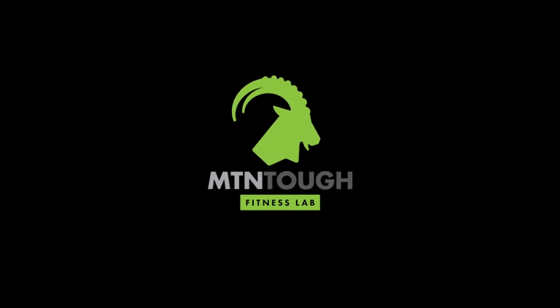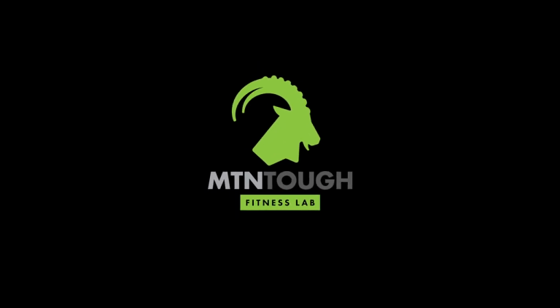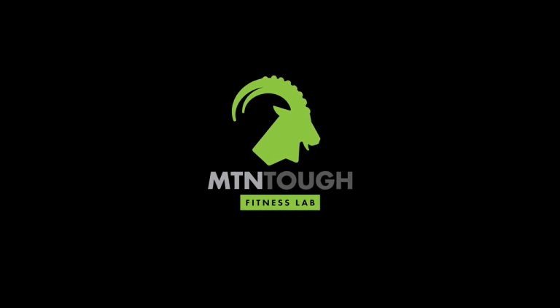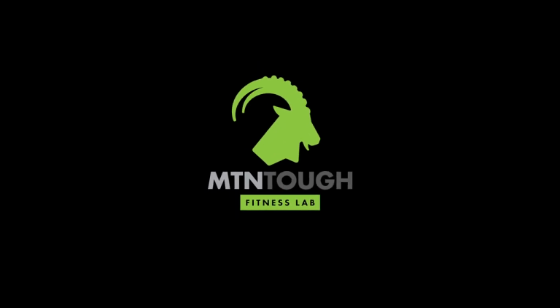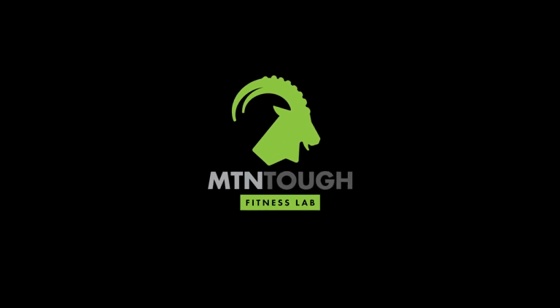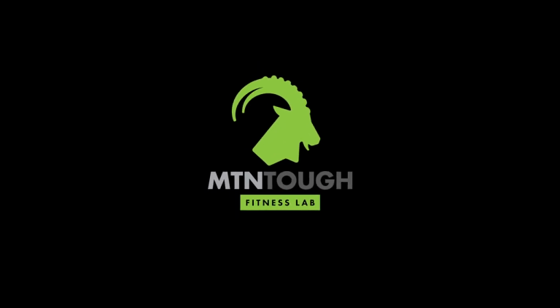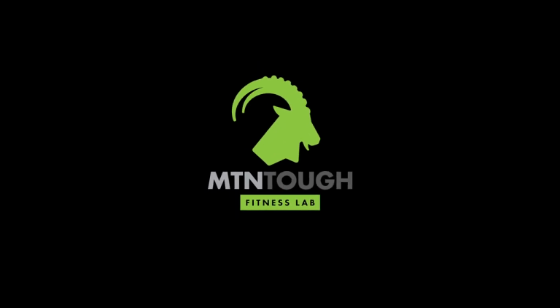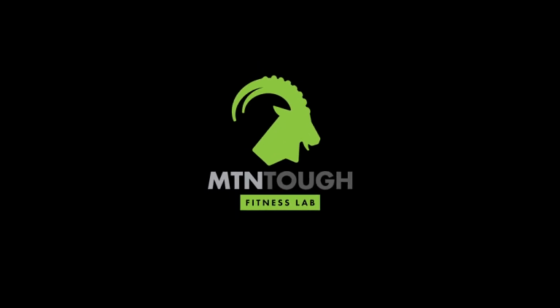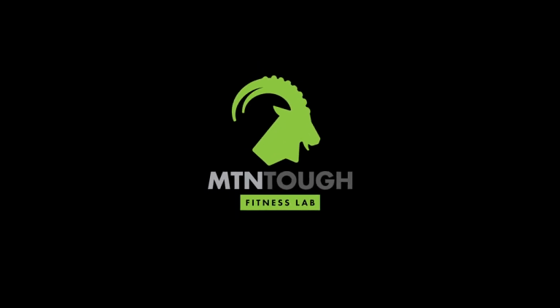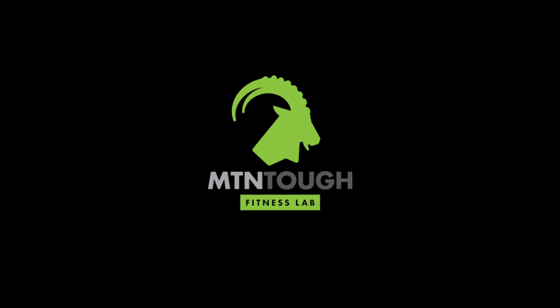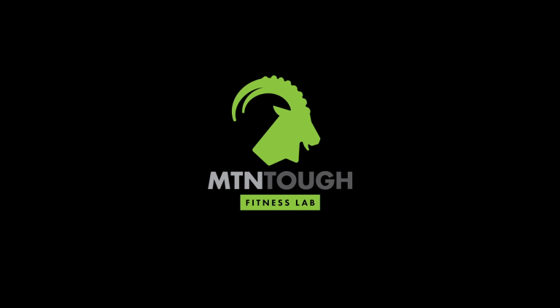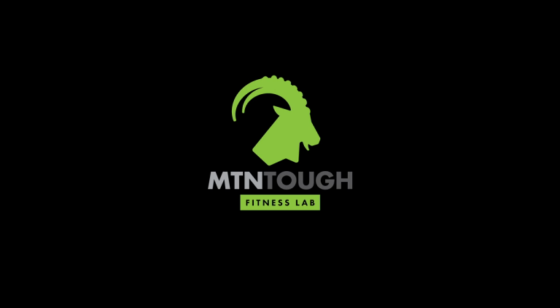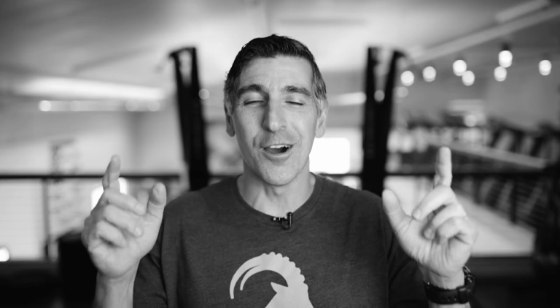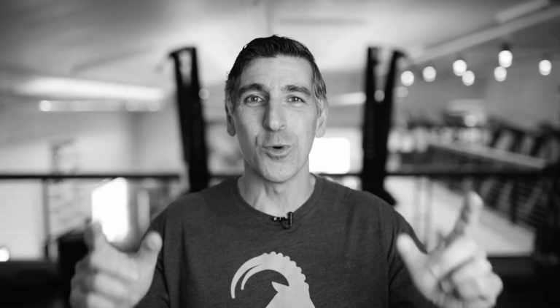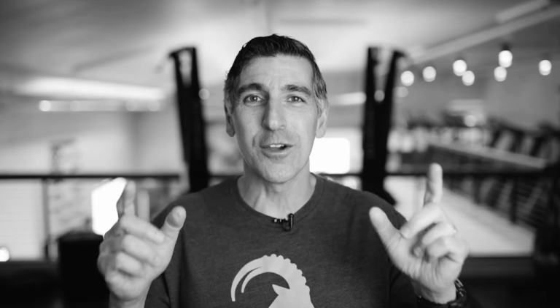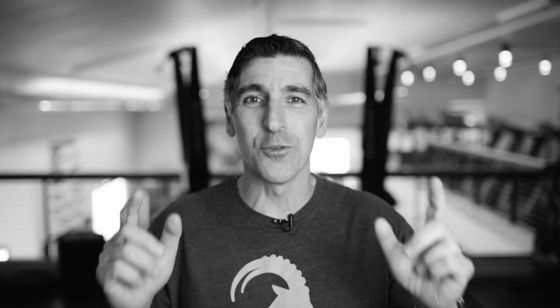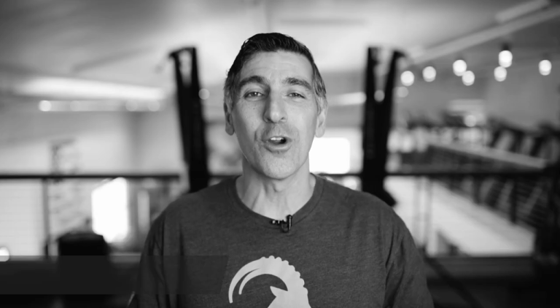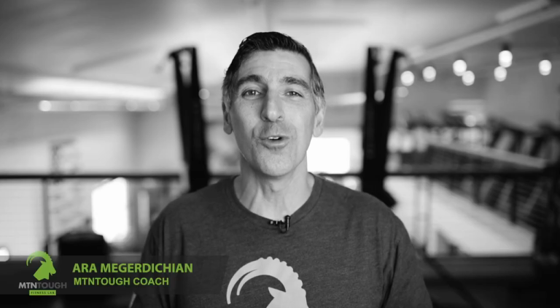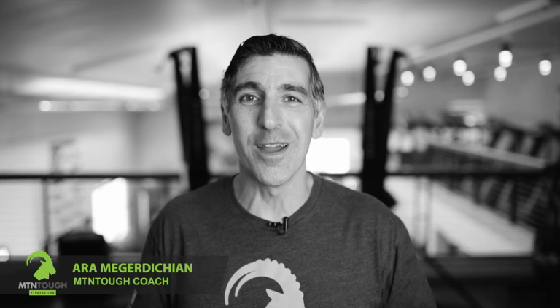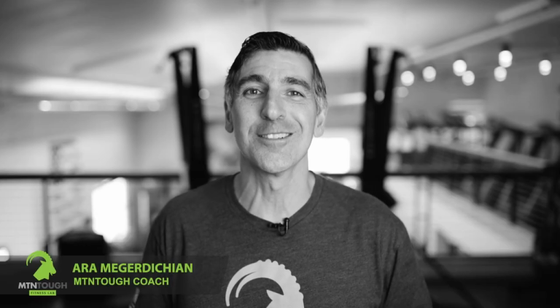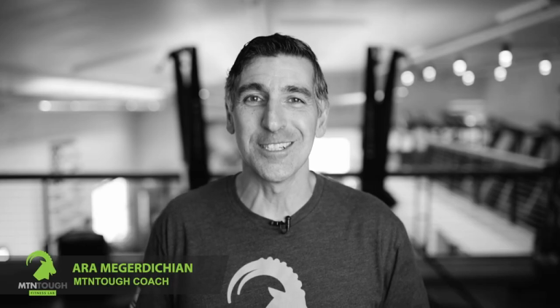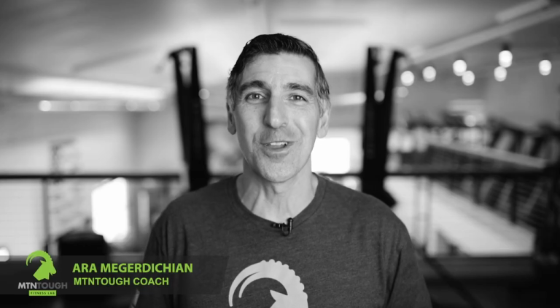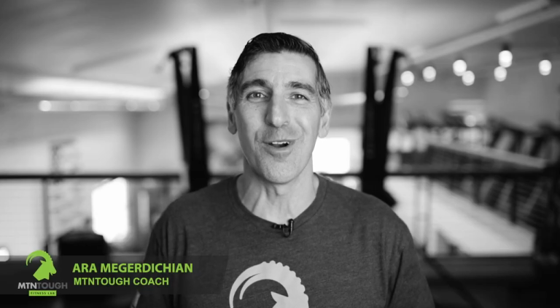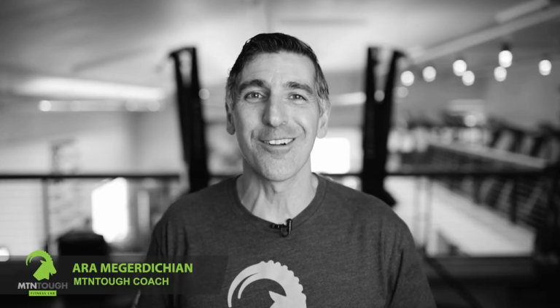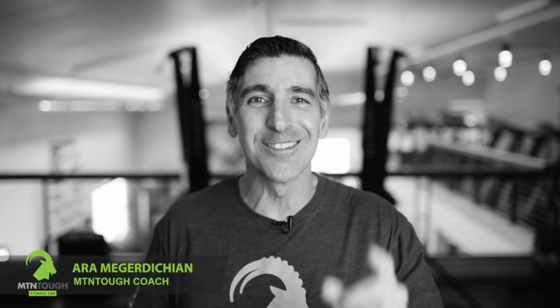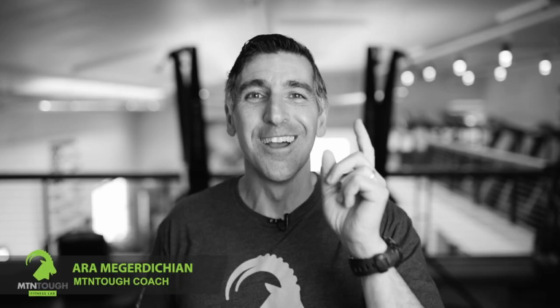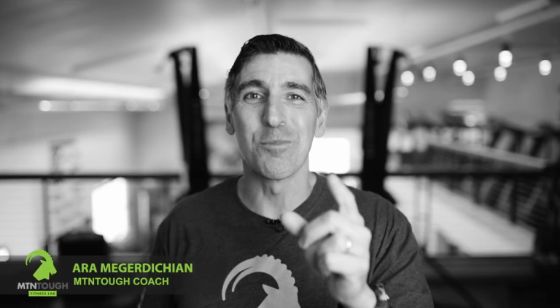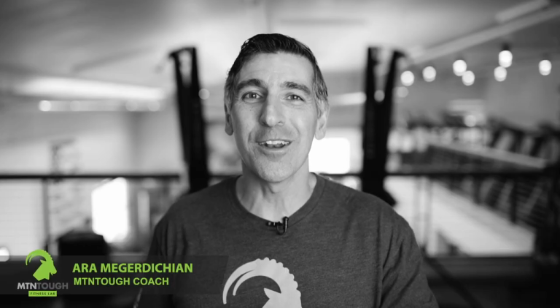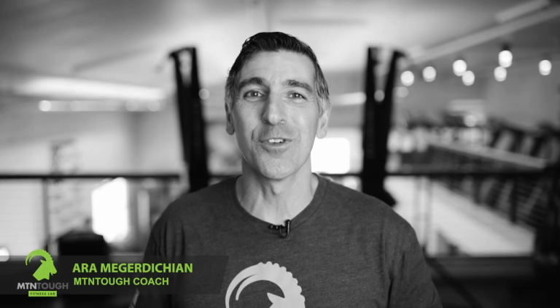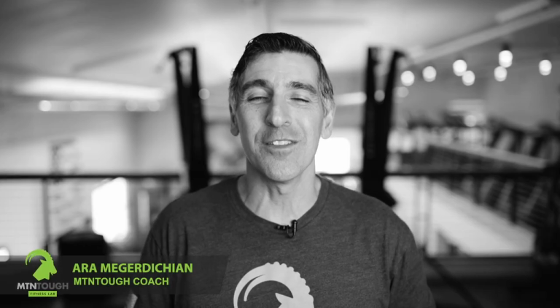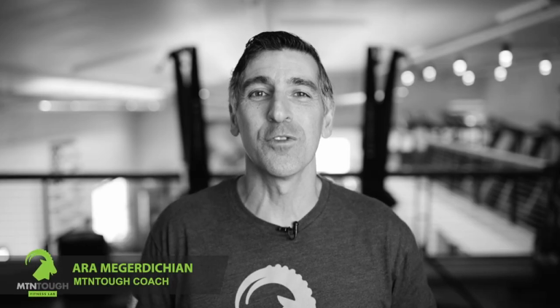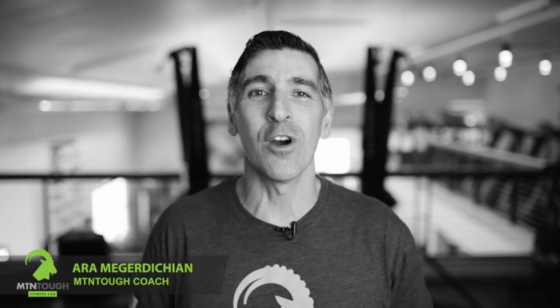All right, Mount Tuffers, welcome to day one of week four. You are making significant progress. I'm proud of you for getting this far.